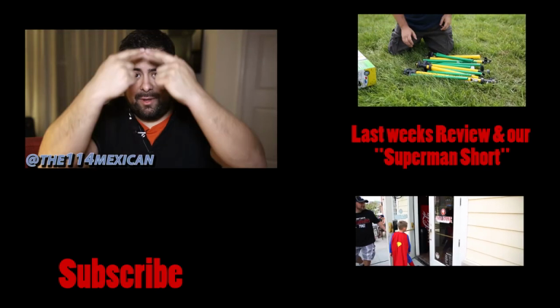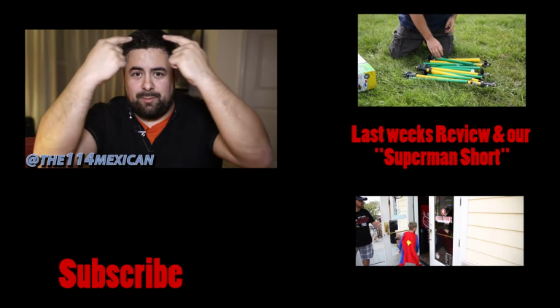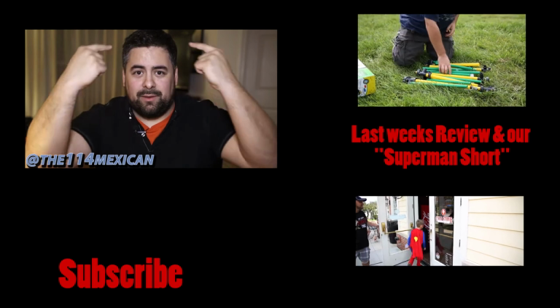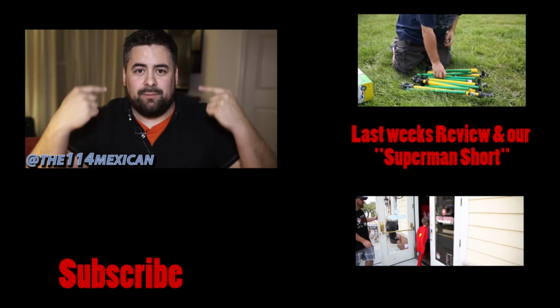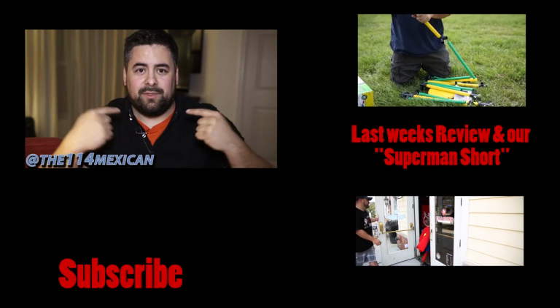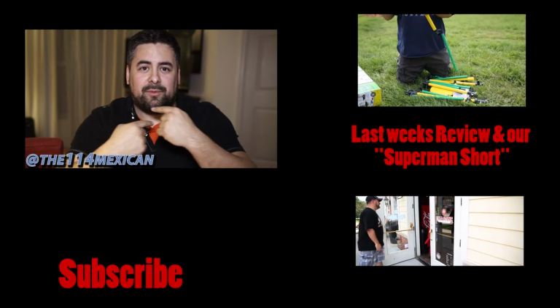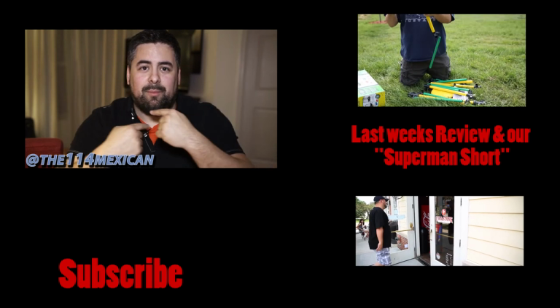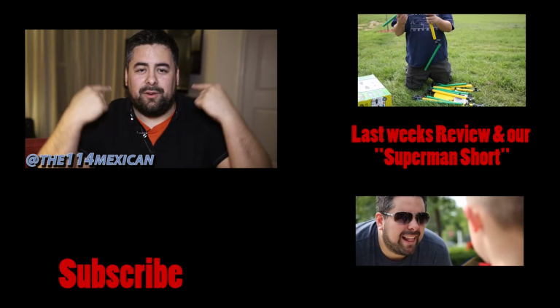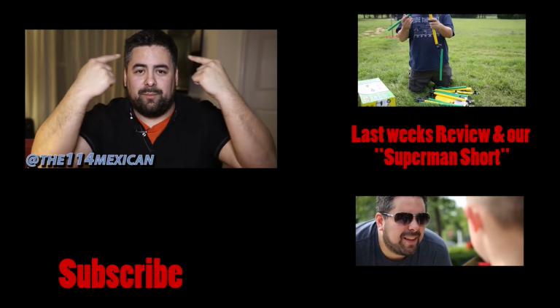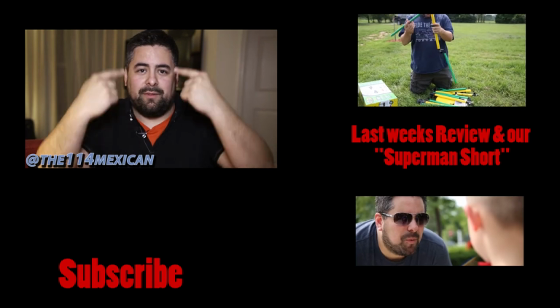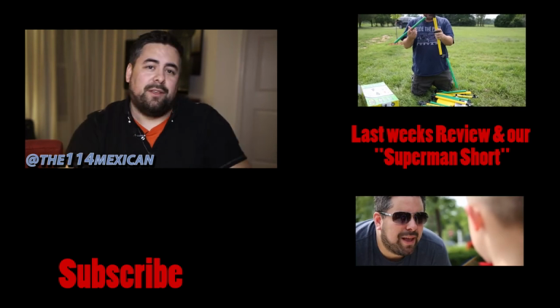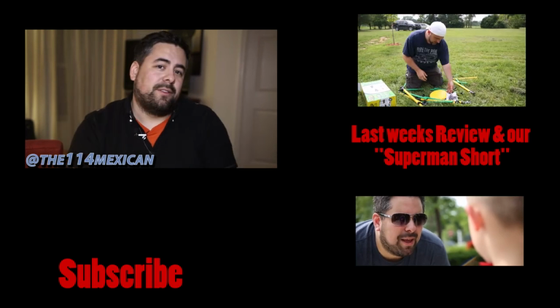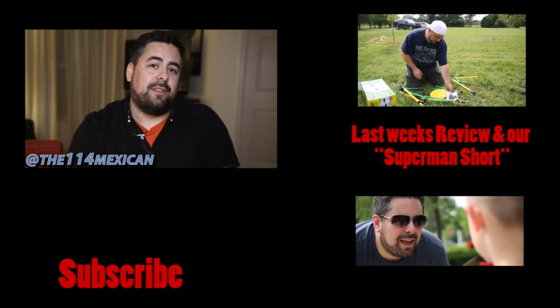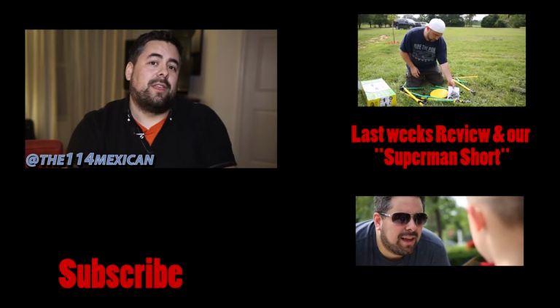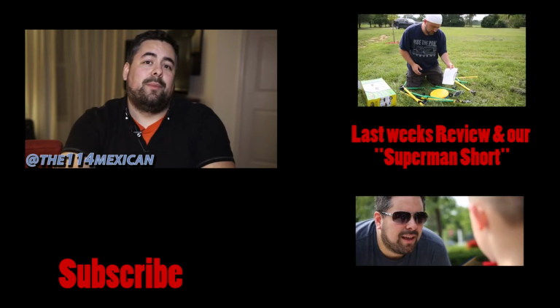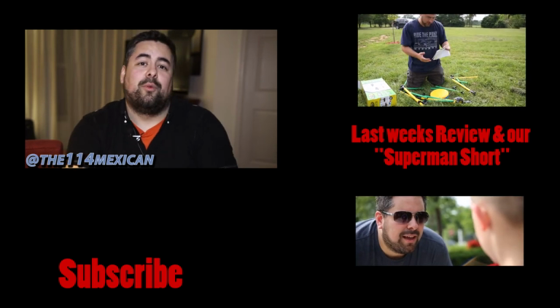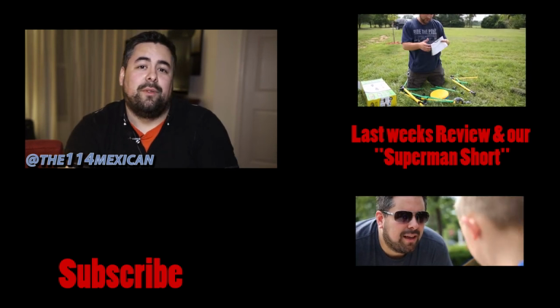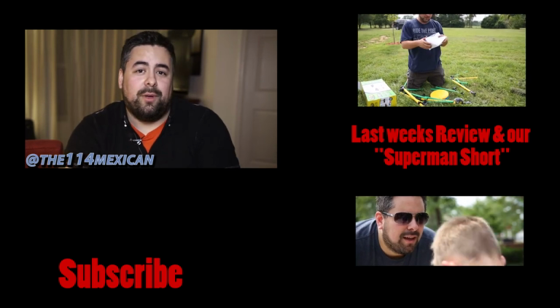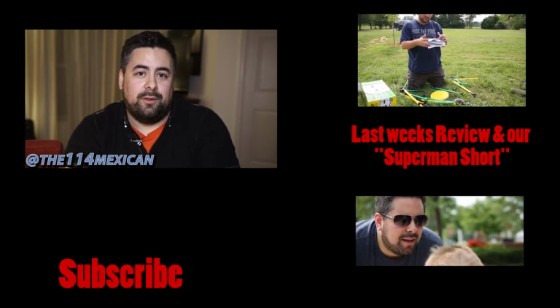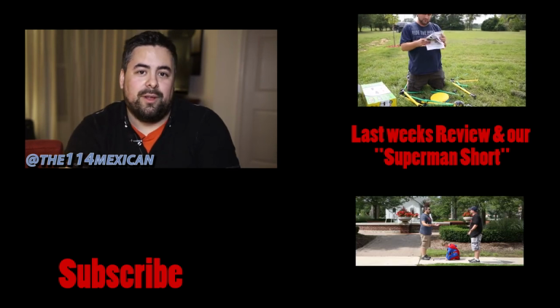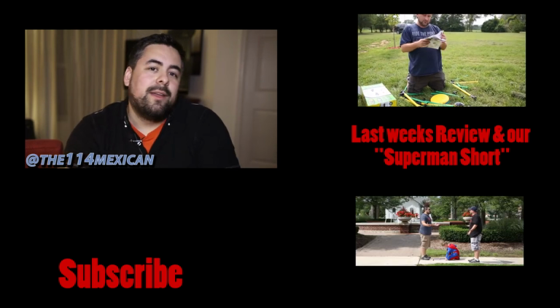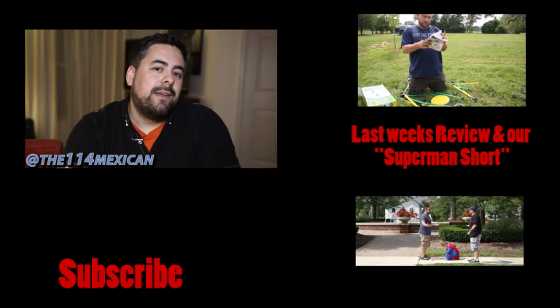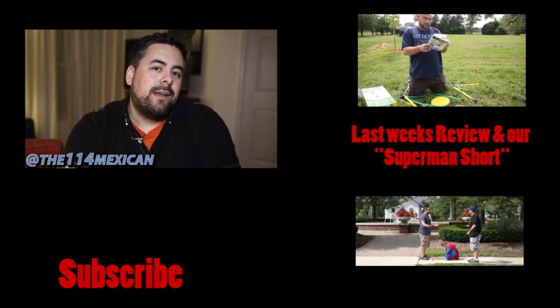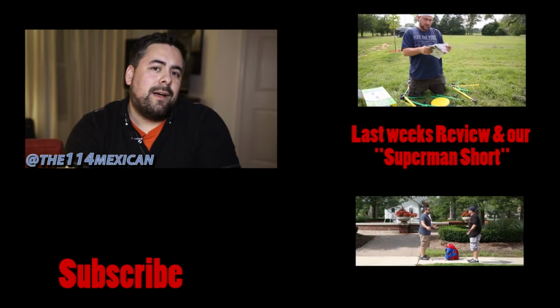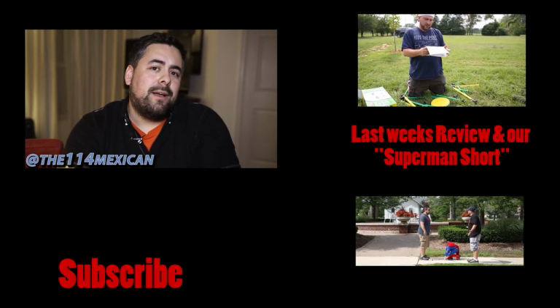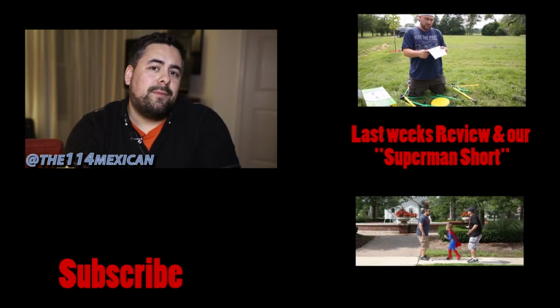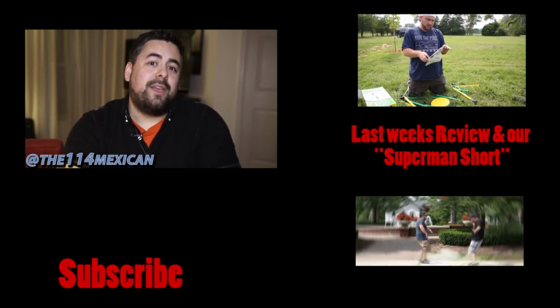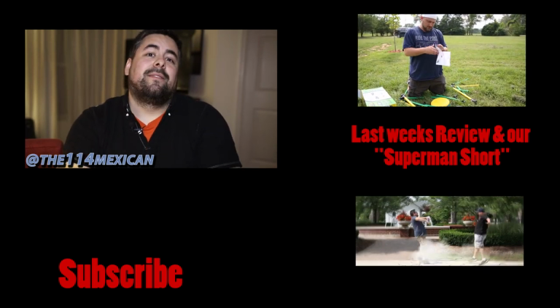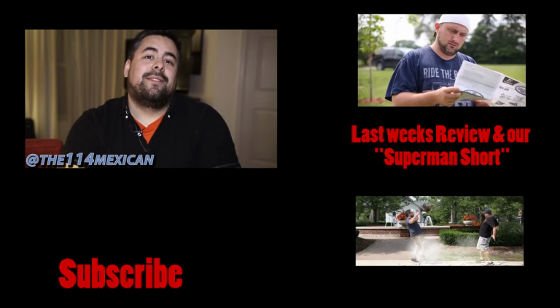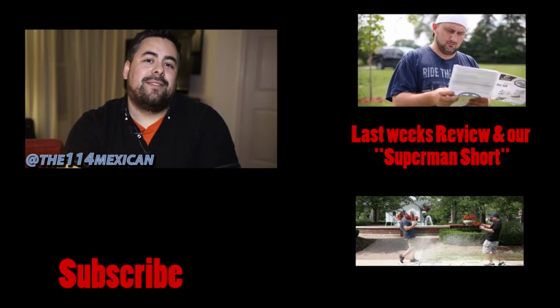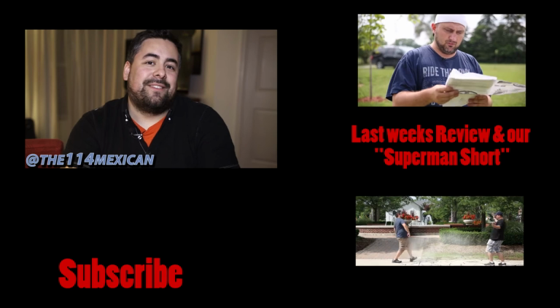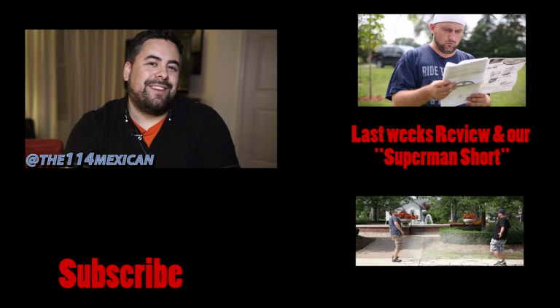Come back again next week for another random review. It's probably gonna be a big subscribe button. Thanks again!